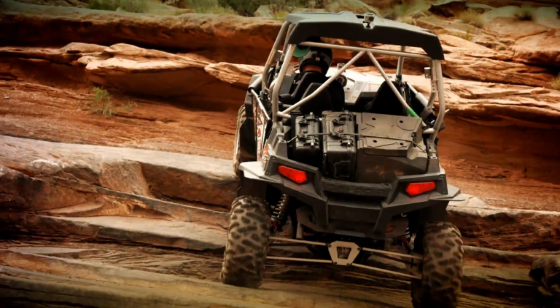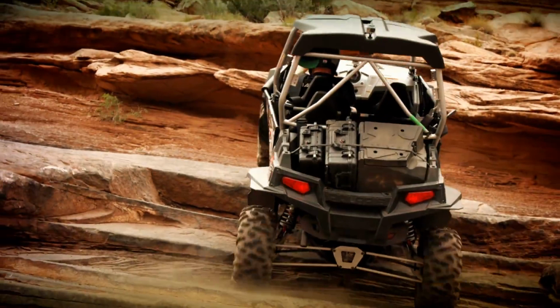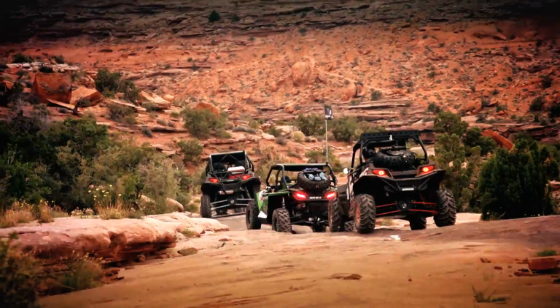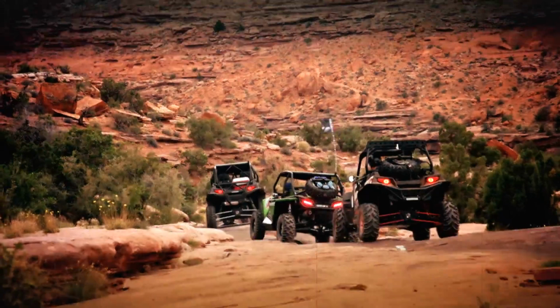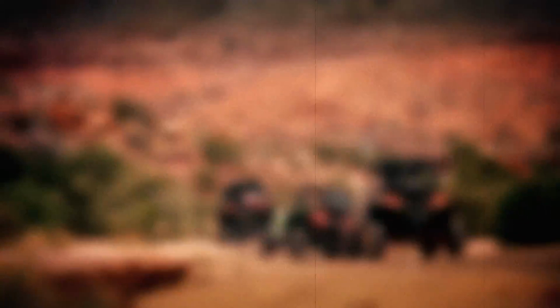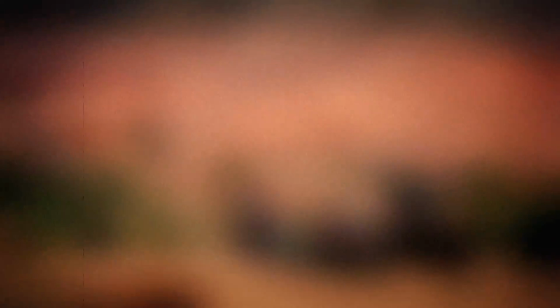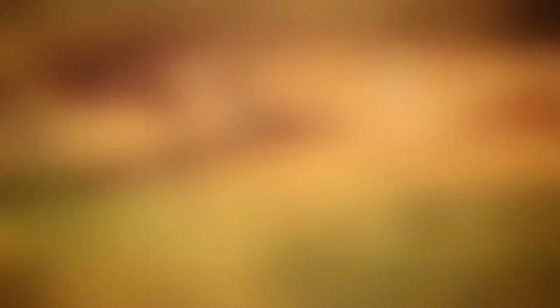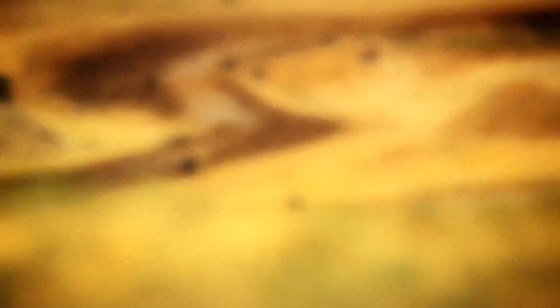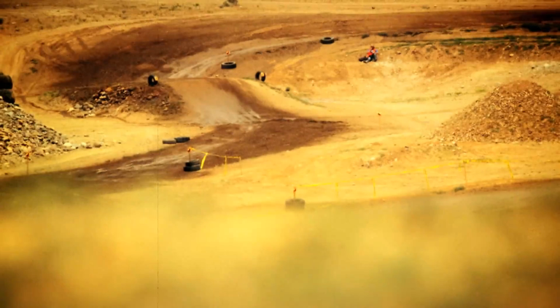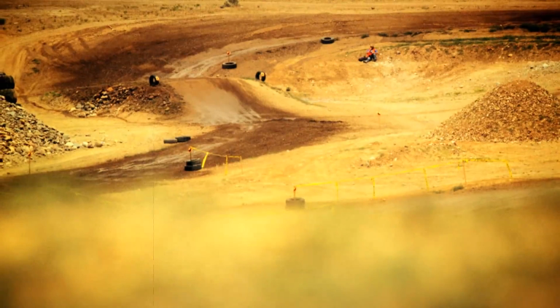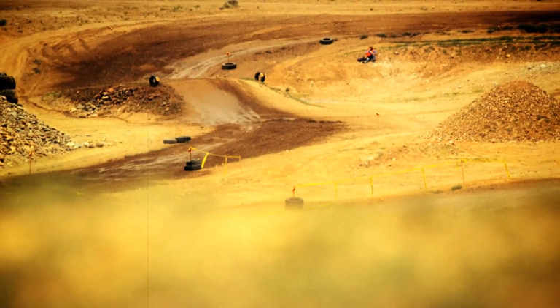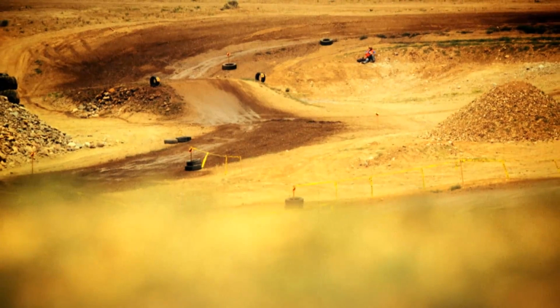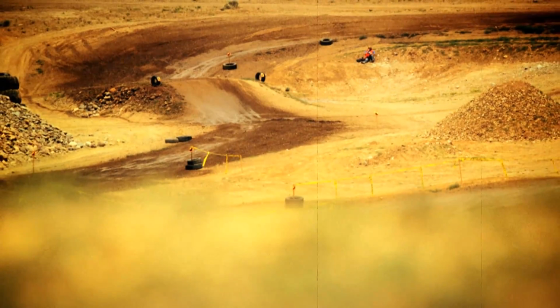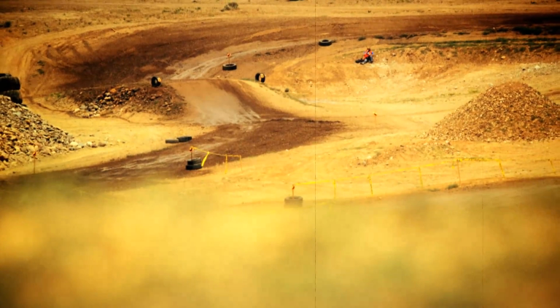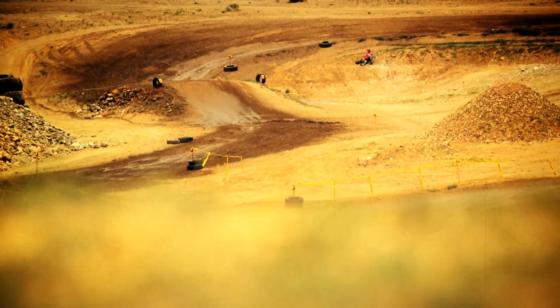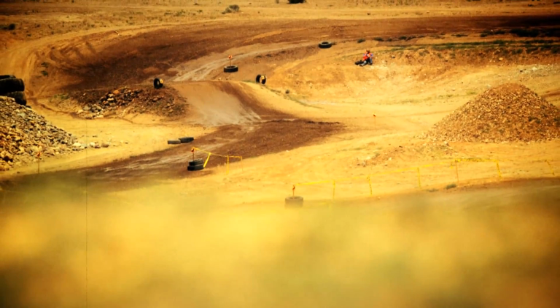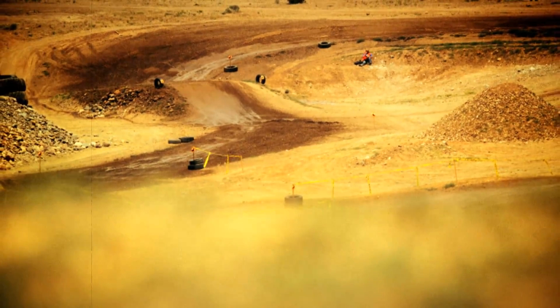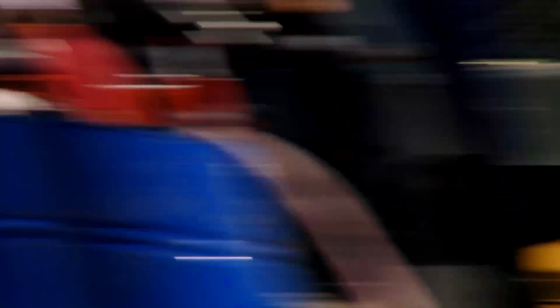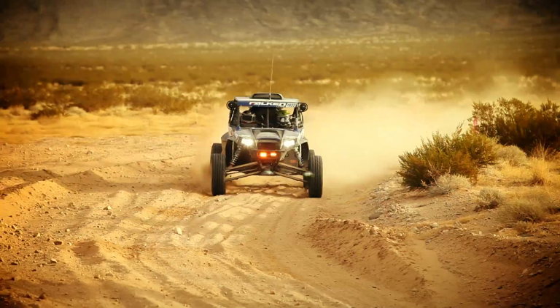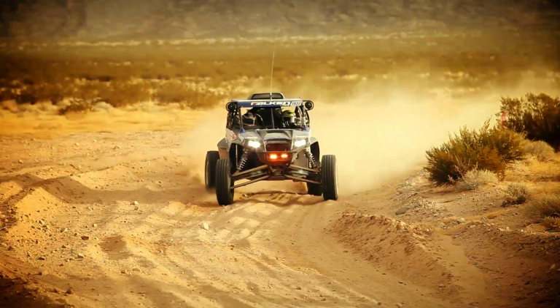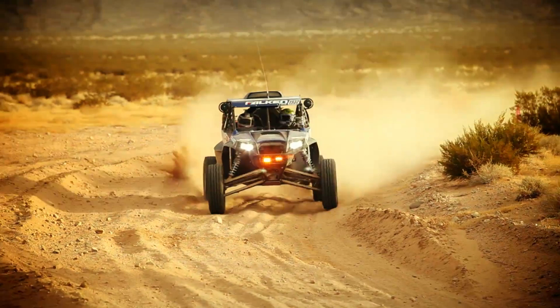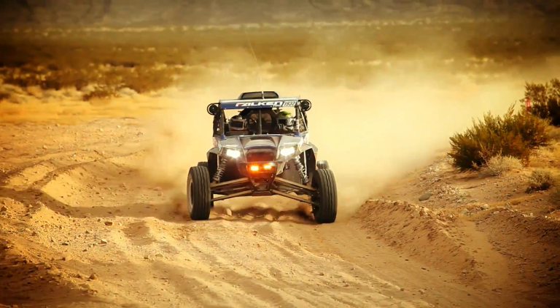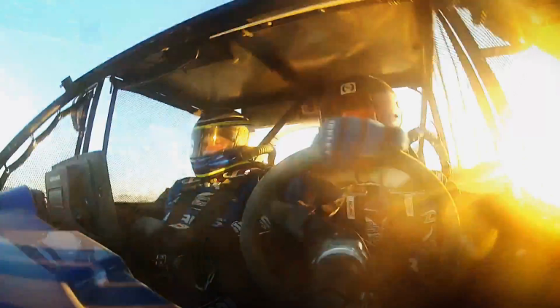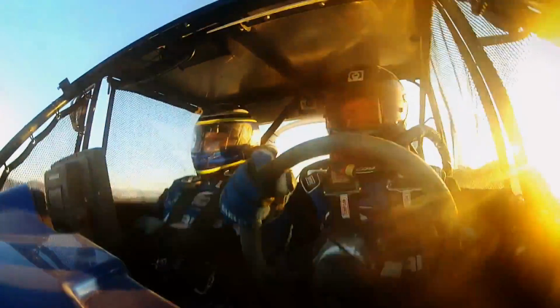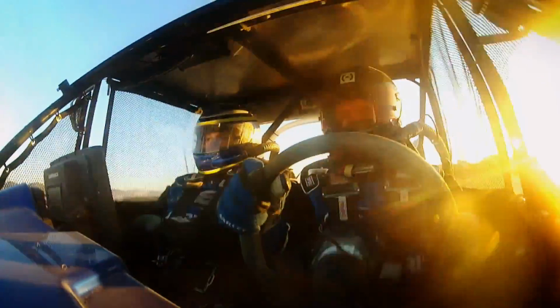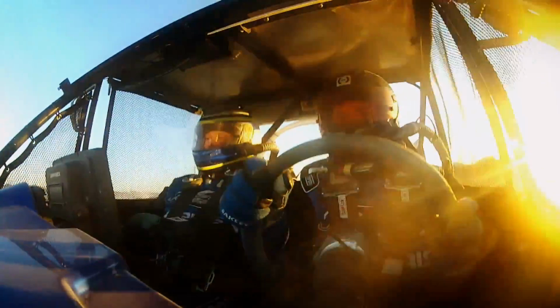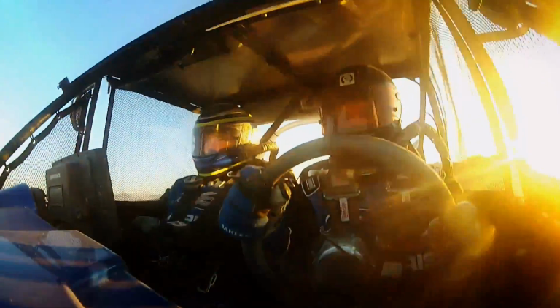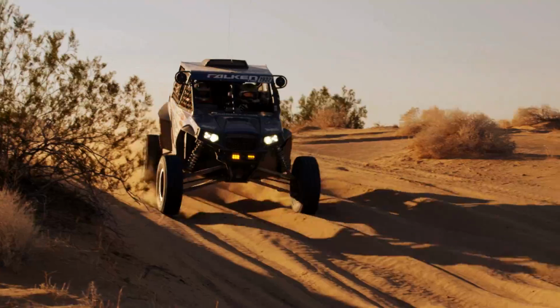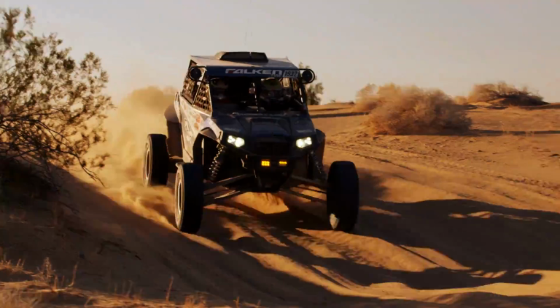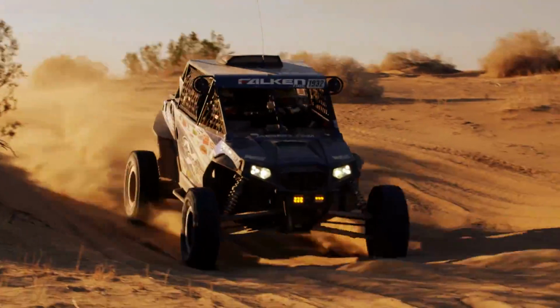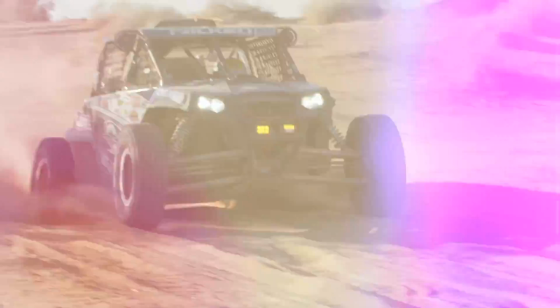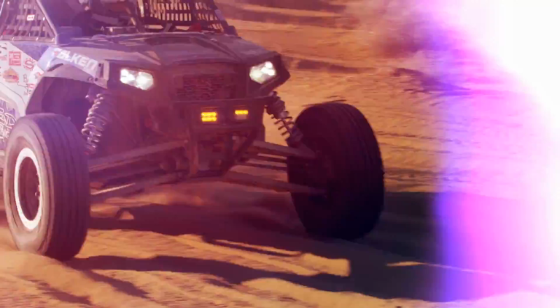From the rocks to the racetrack — coming up next, we hit the track with the Polaris race team.